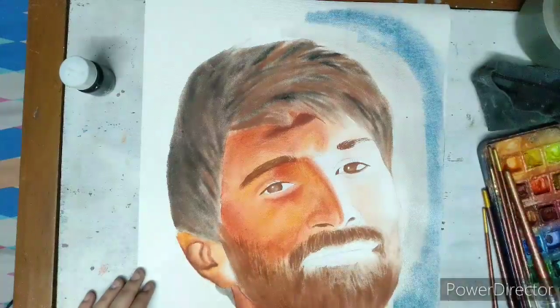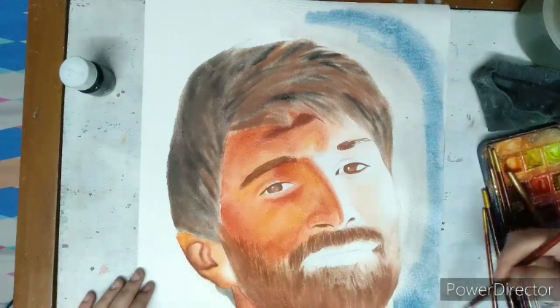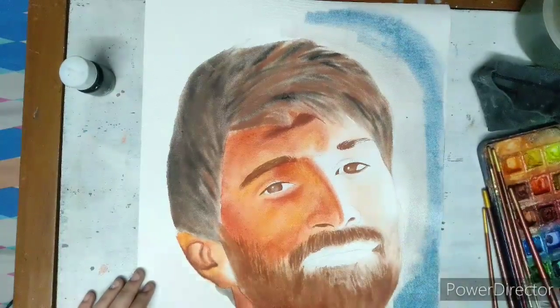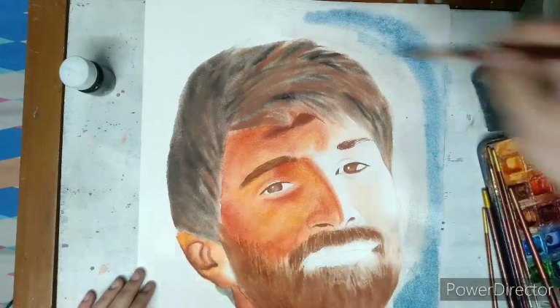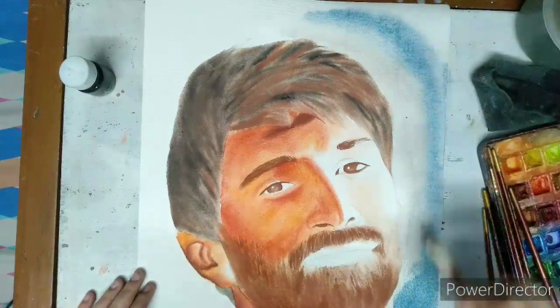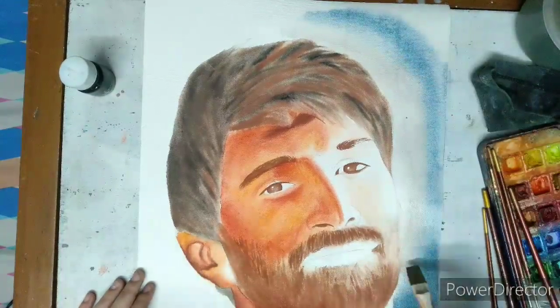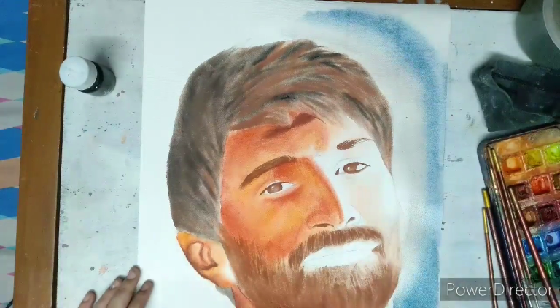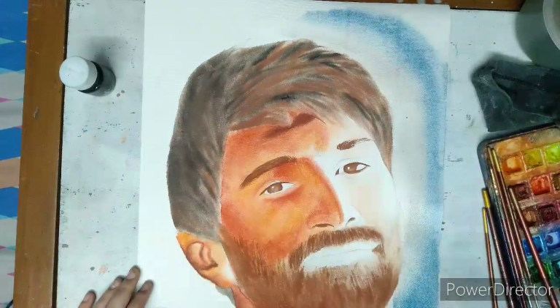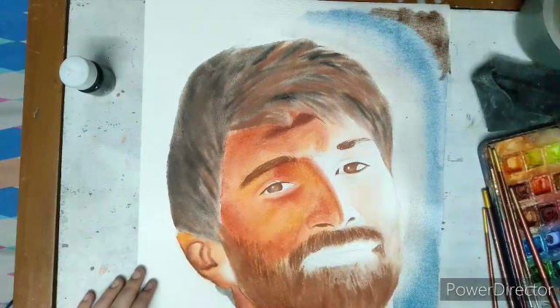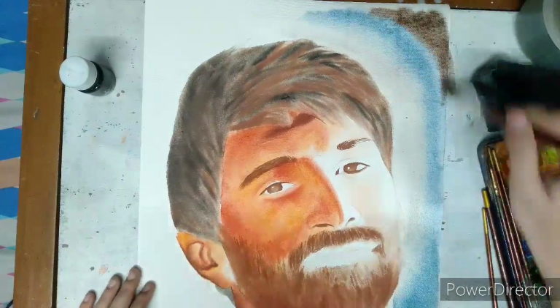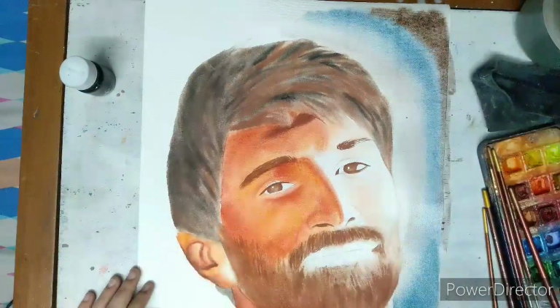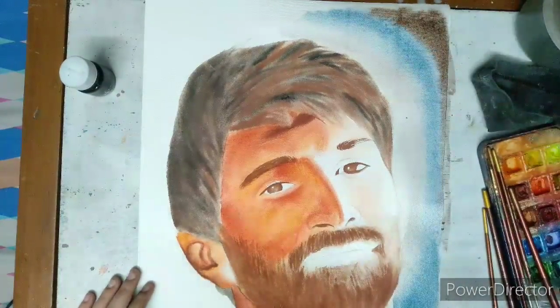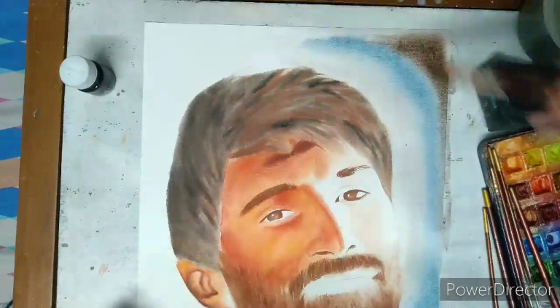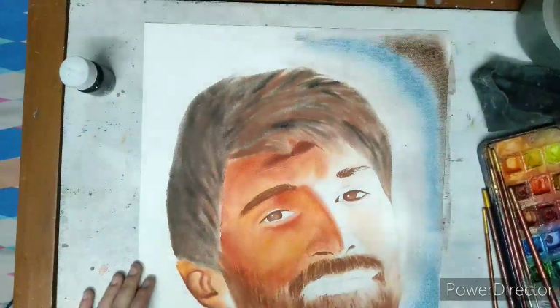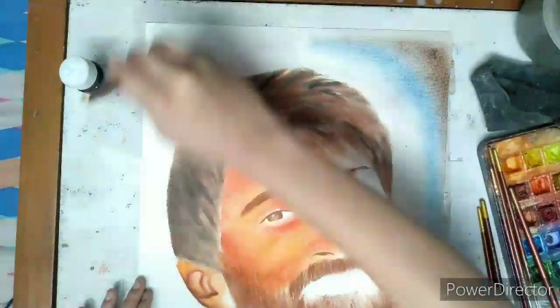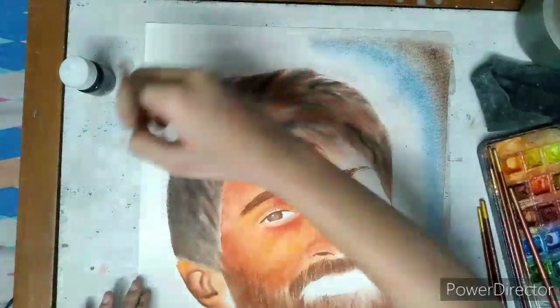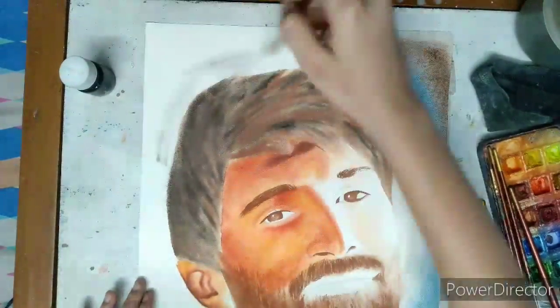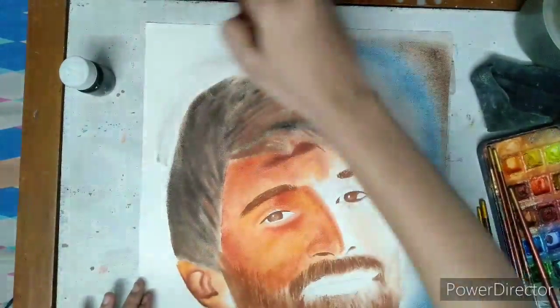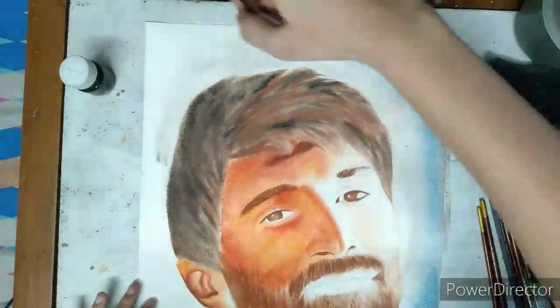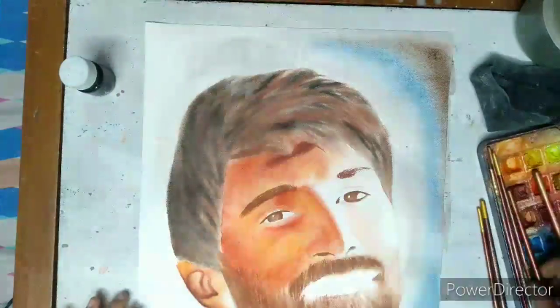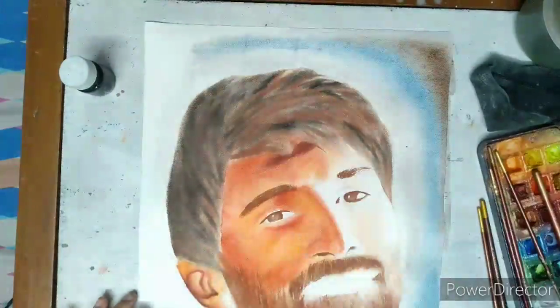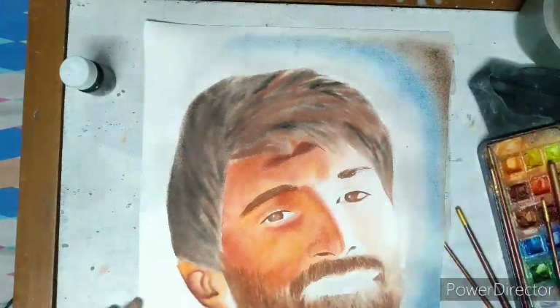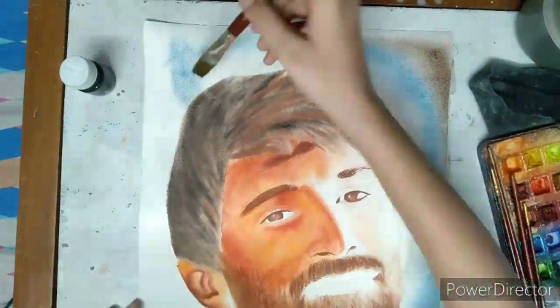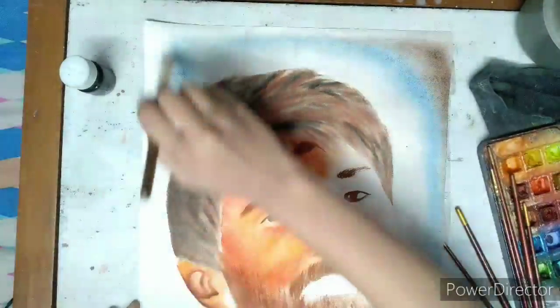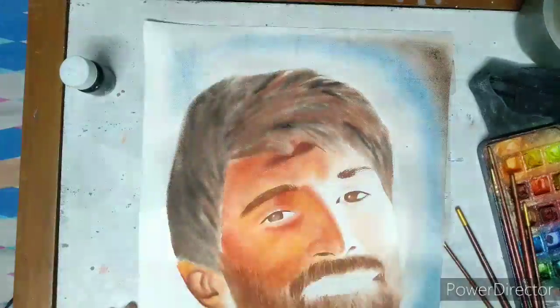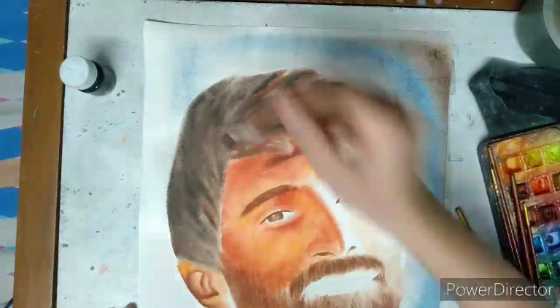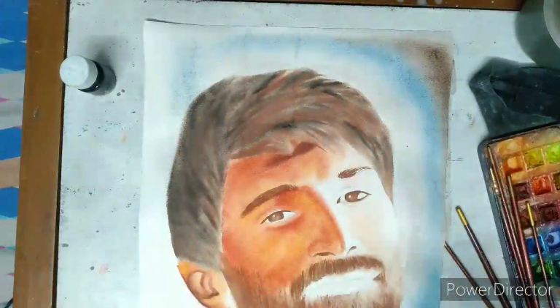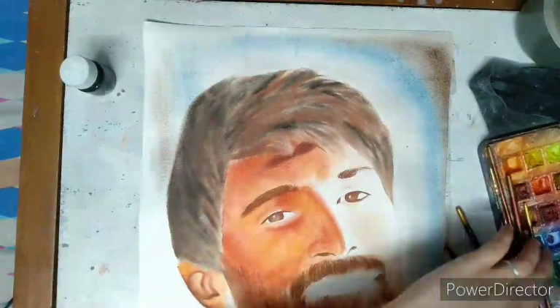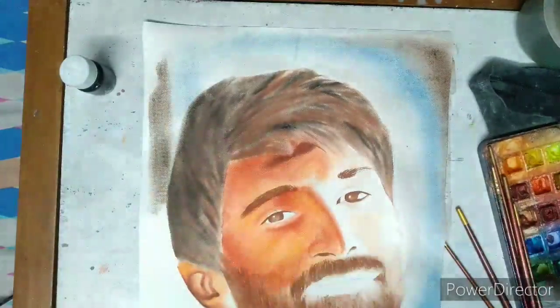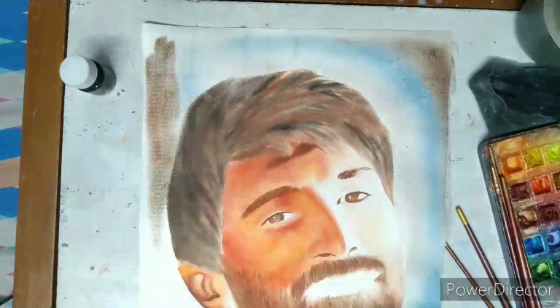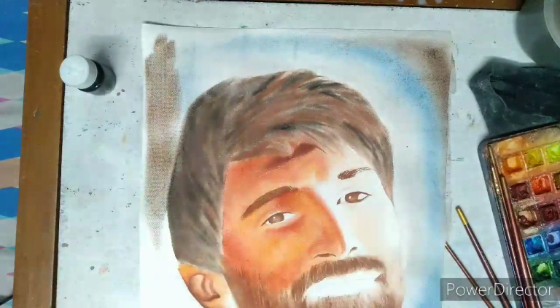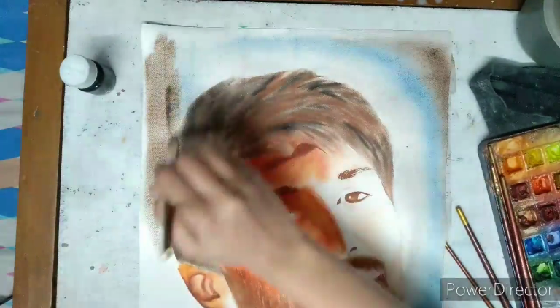For the background, using grey, blue and coffee brown and mixing them together.